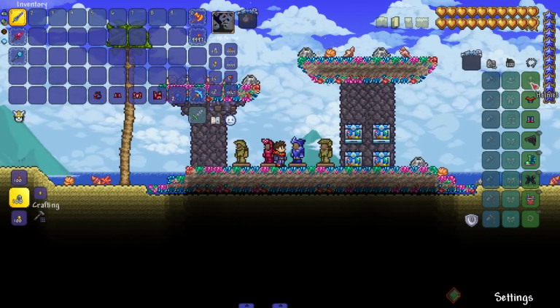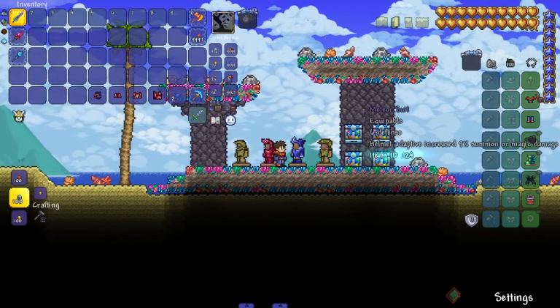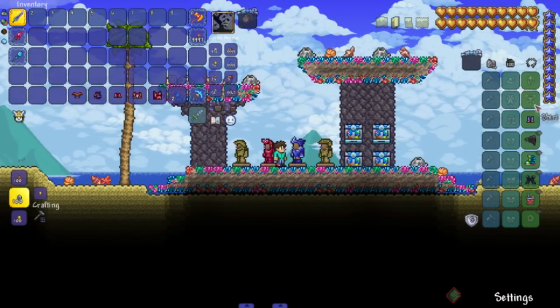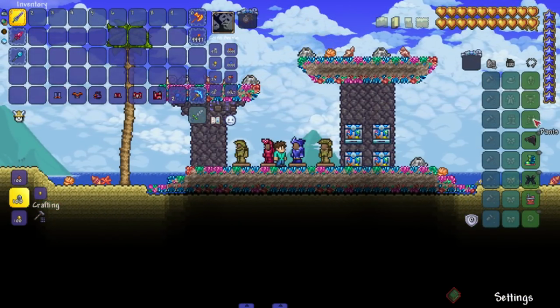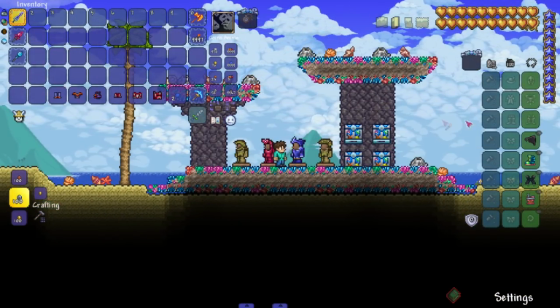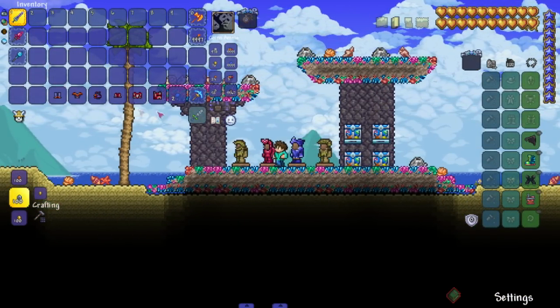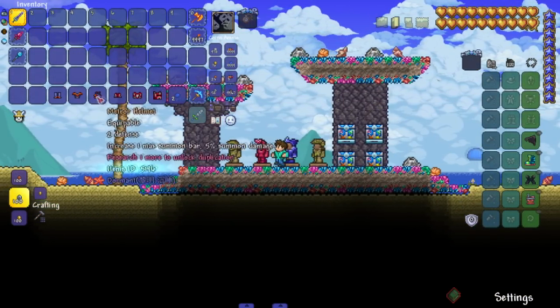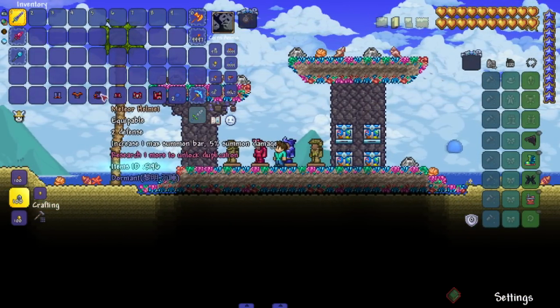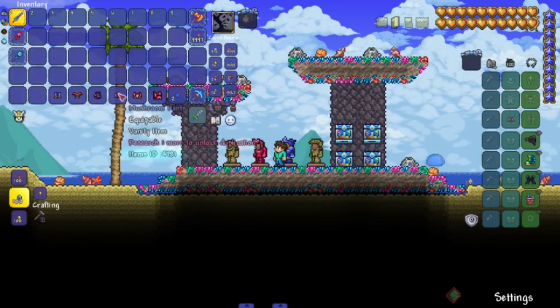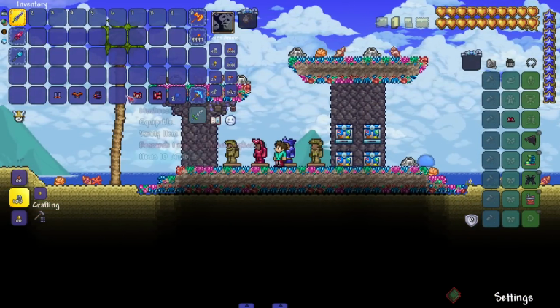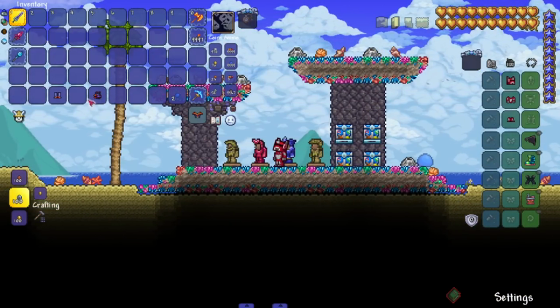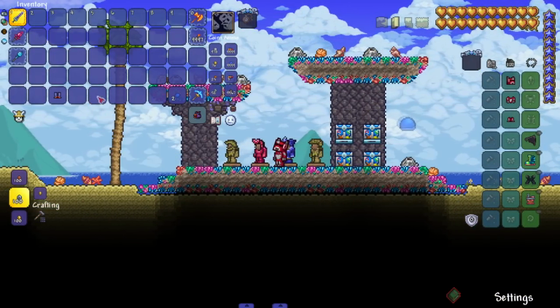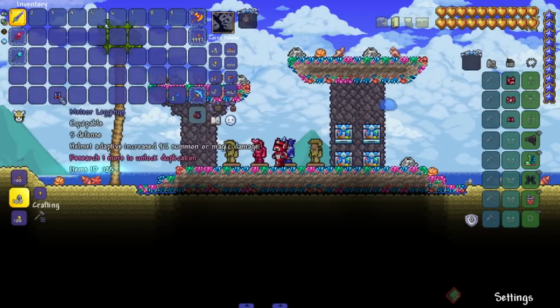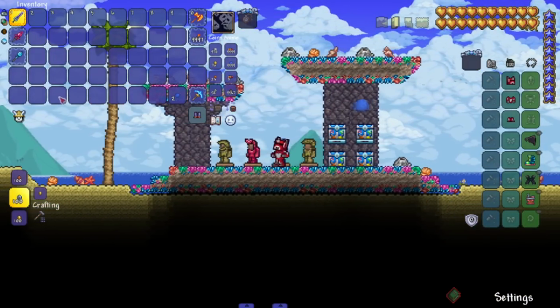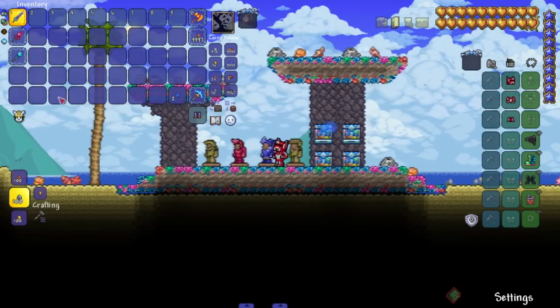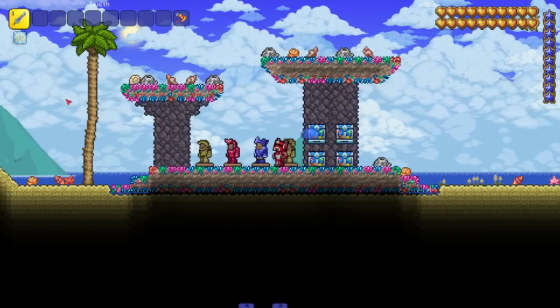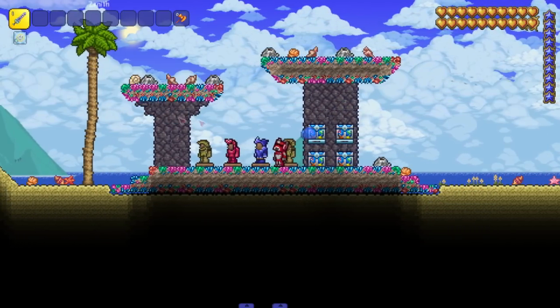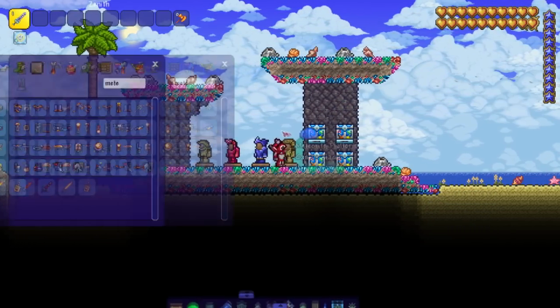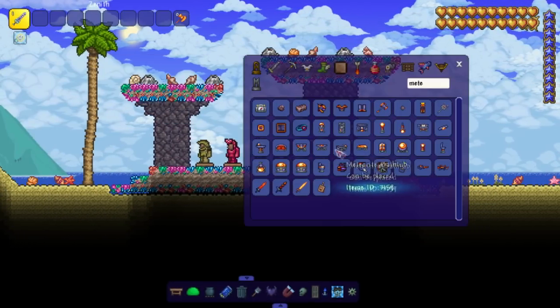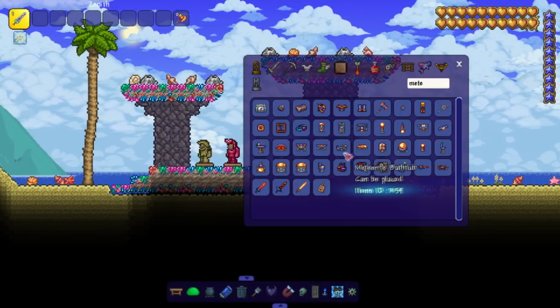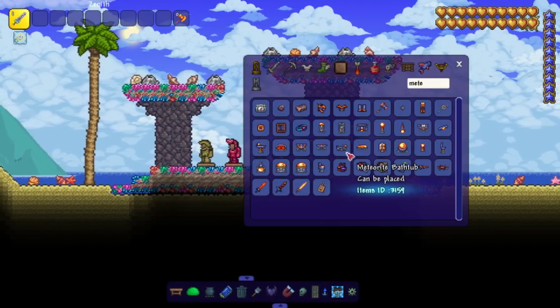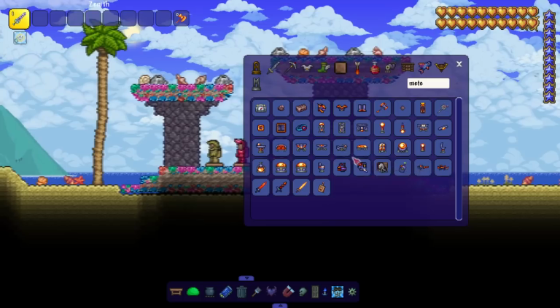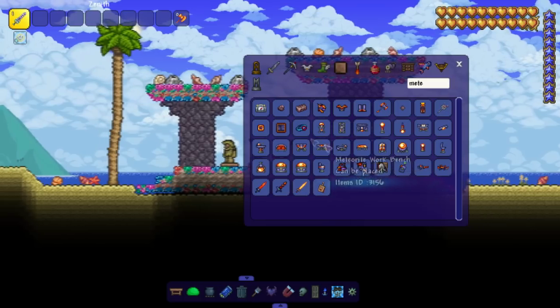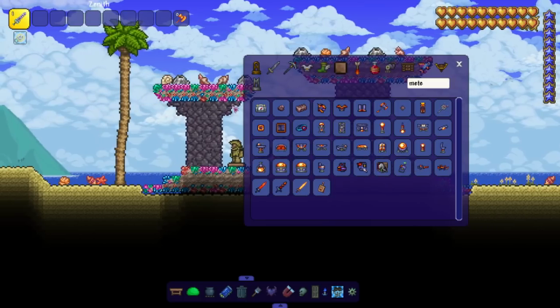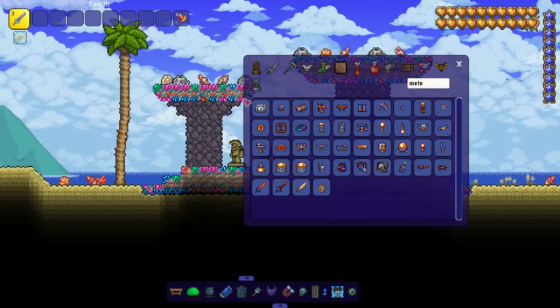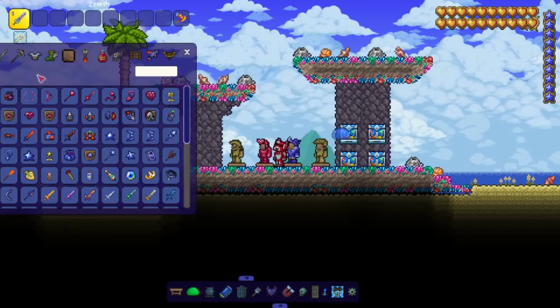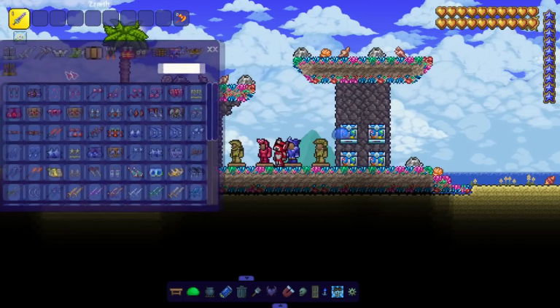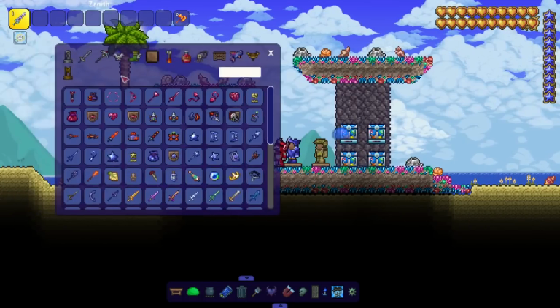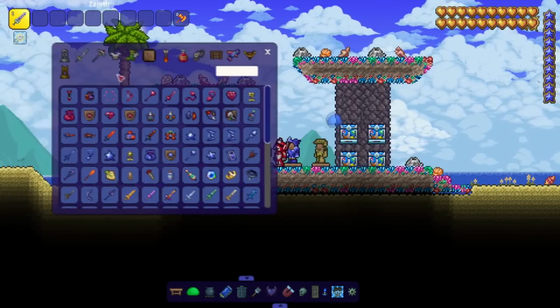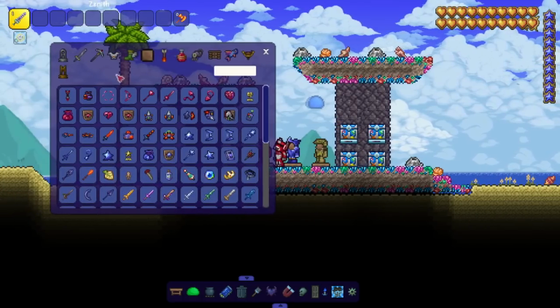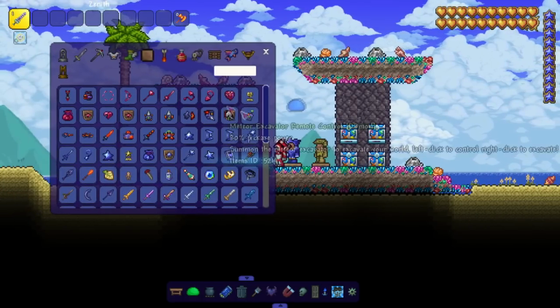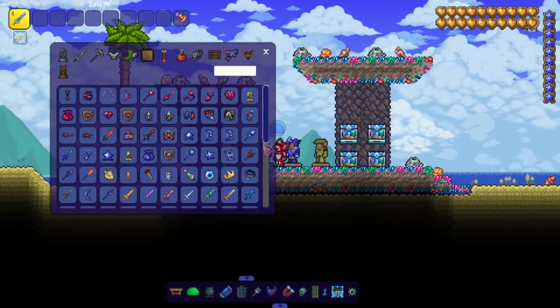There's also more summoner stuff. Not to mention there's a meteorite helmet — it goes with the meteor armor, and you see a lot of mods adding a meteor helmet. Look at that — nice little fire effect following me around. Set bonus increases max minions and gives some more goodies. You love summoner stuff.